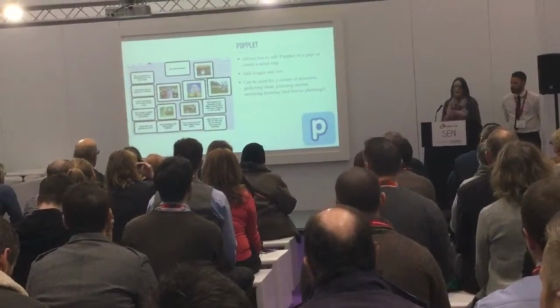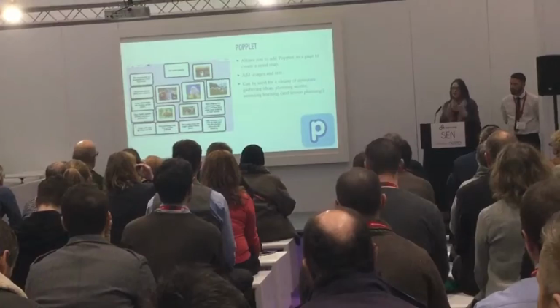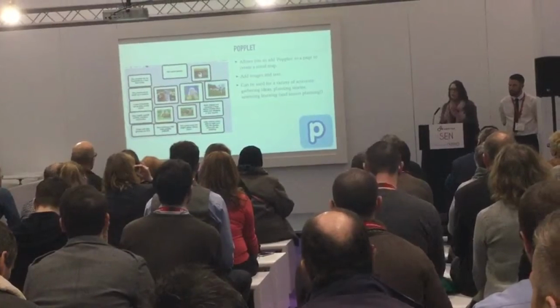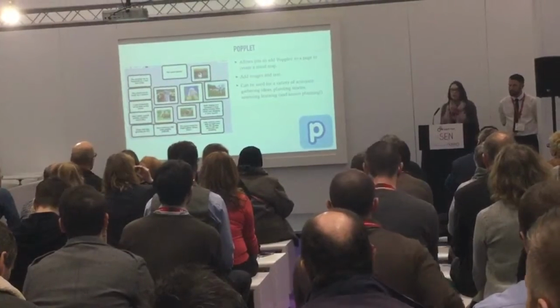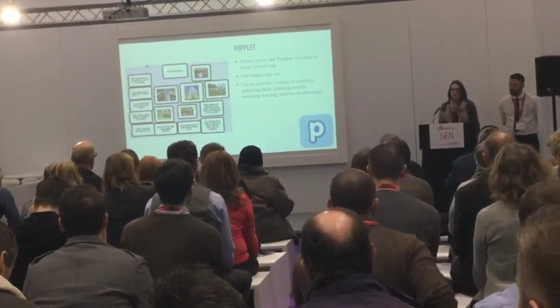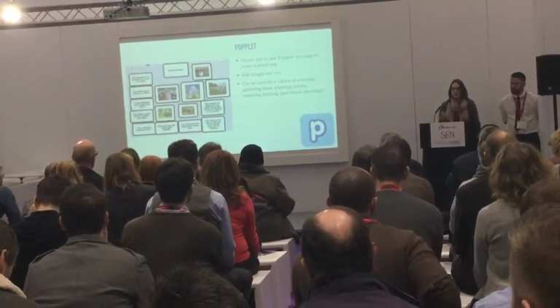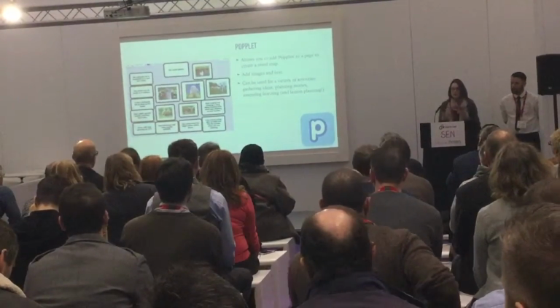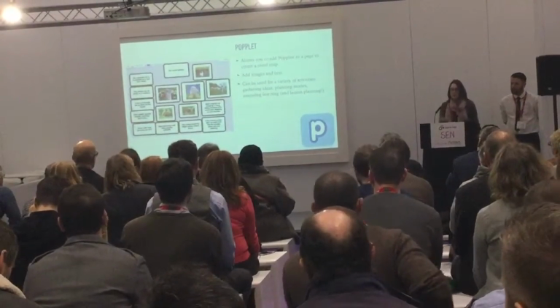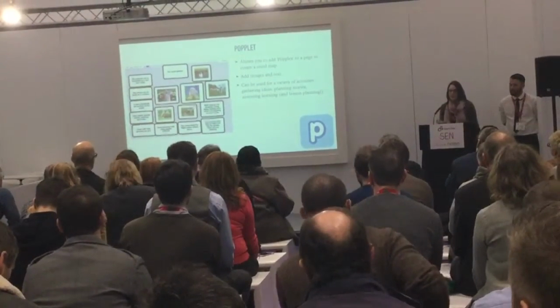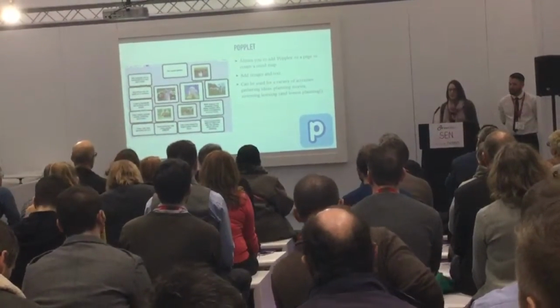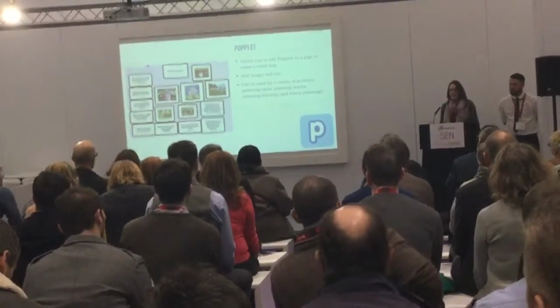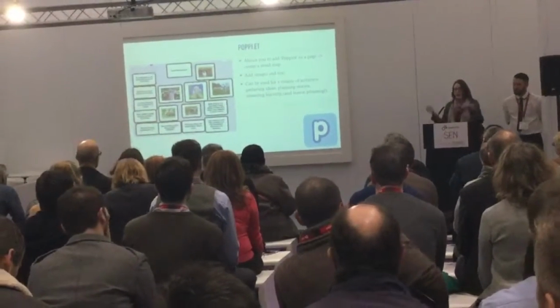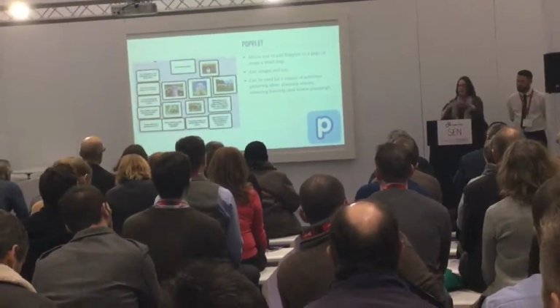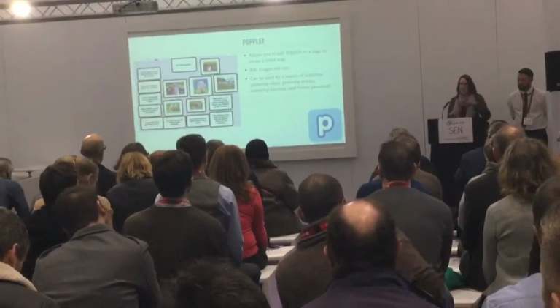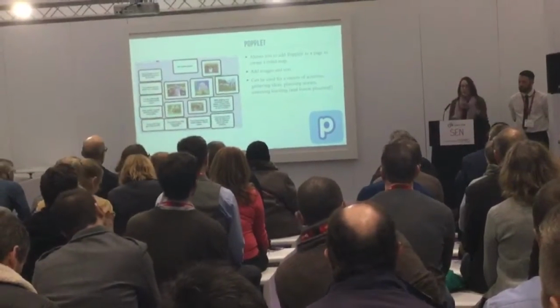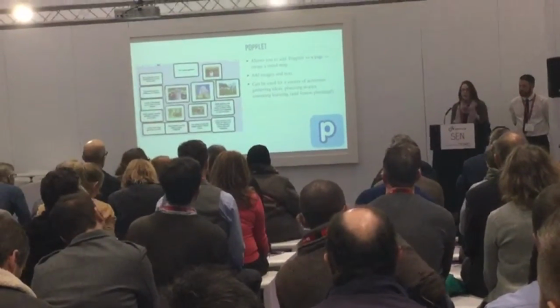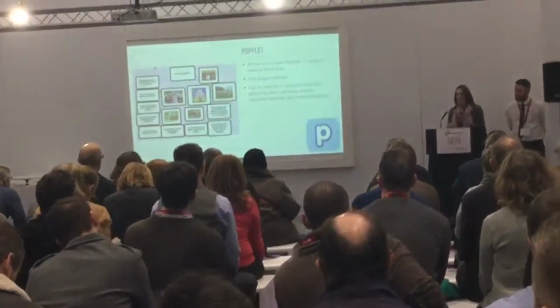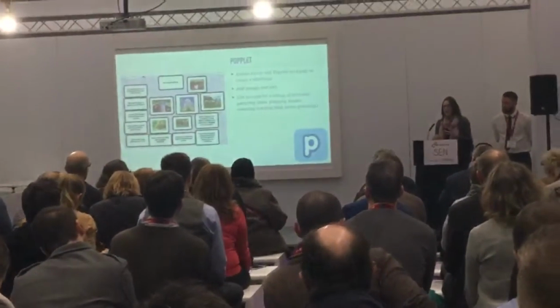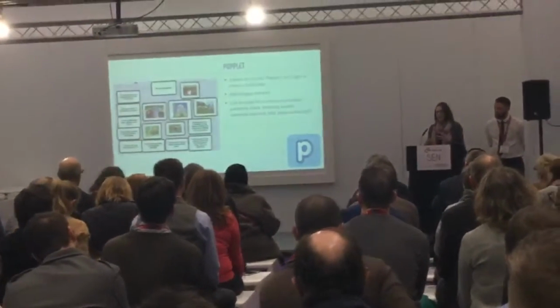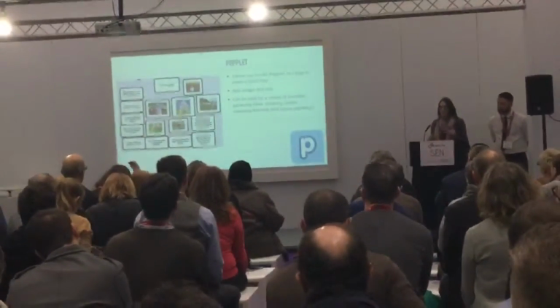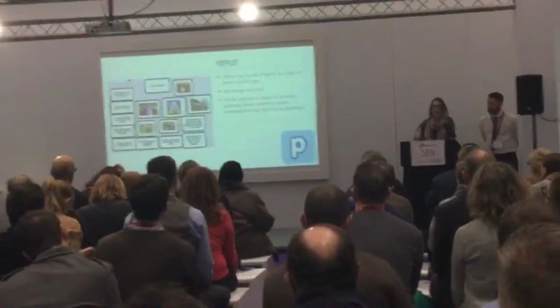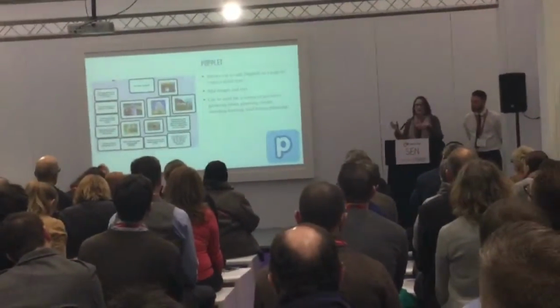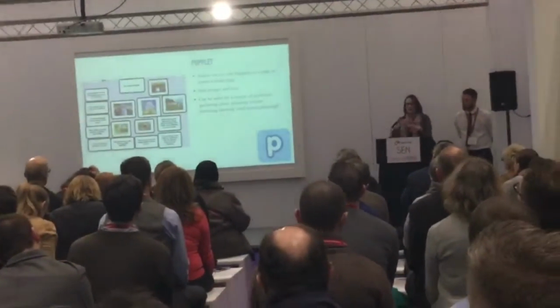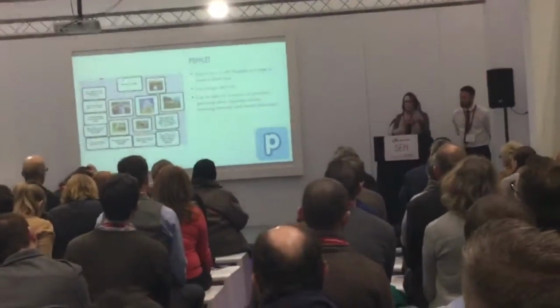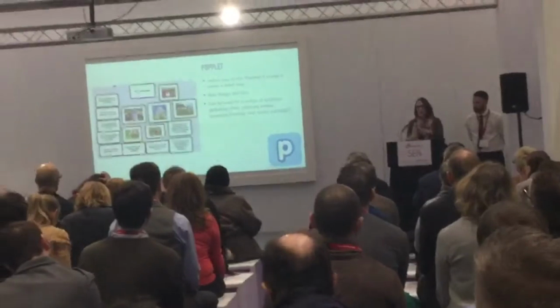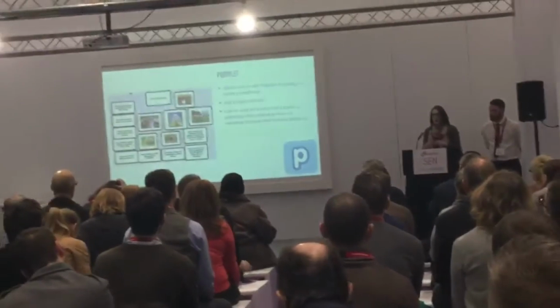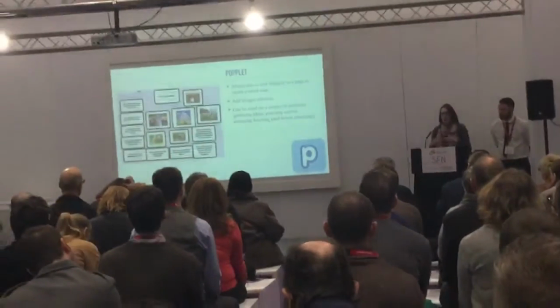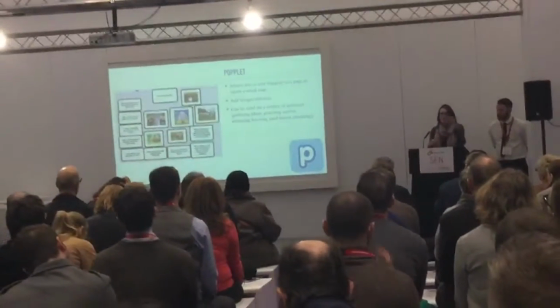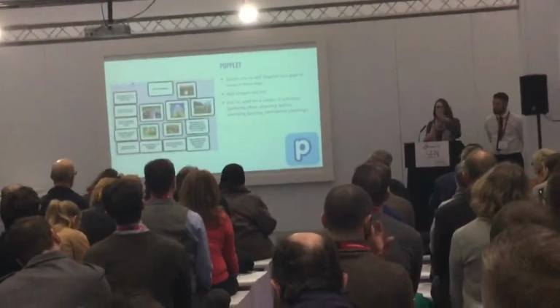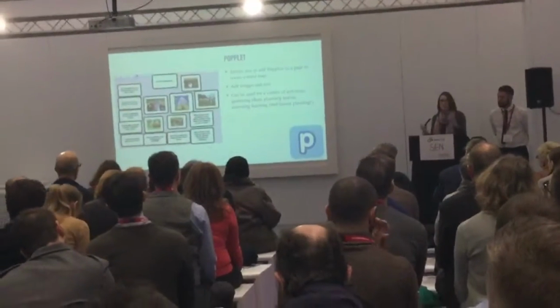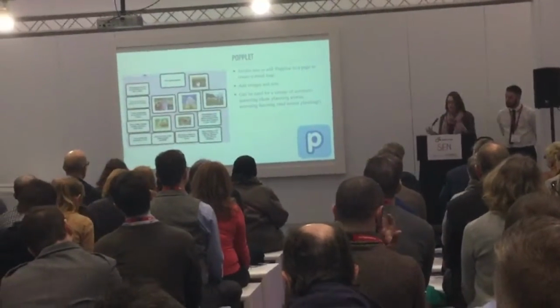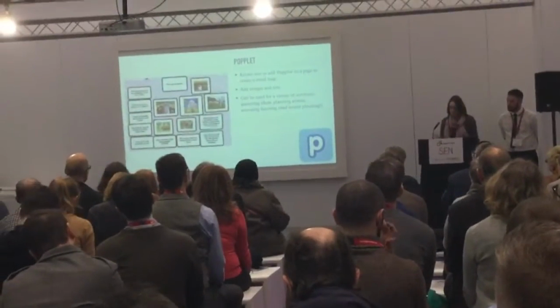Popplet is also great to use to assess pupils. Get them to do a popplet at the beginning of a topic and add to it throughout, and you can see what they learn.